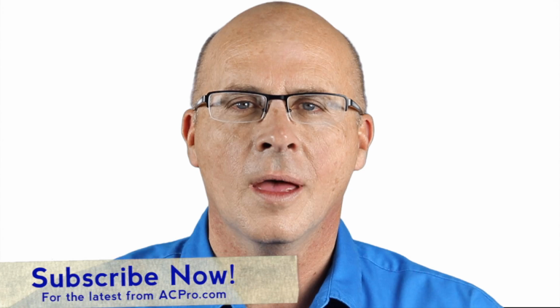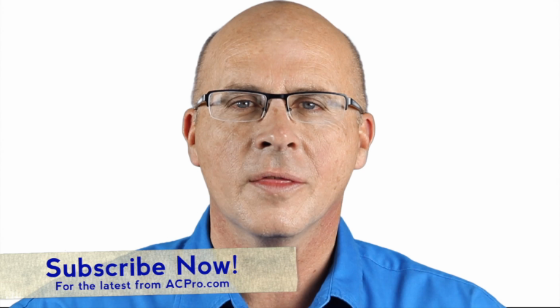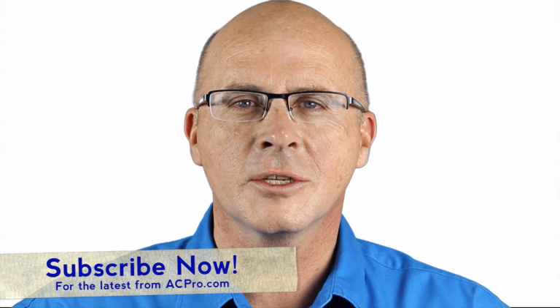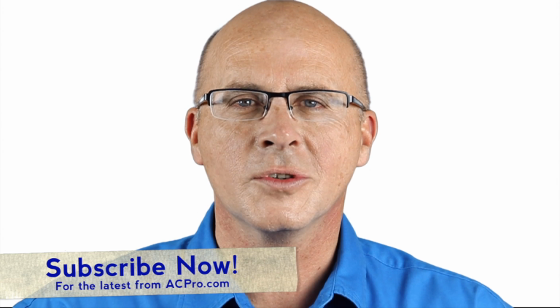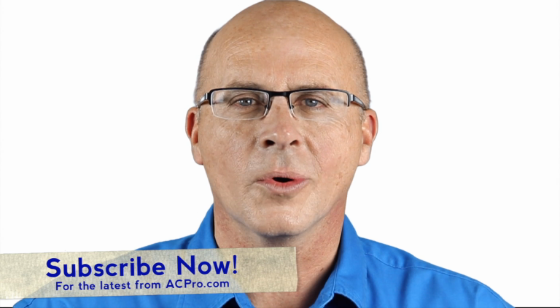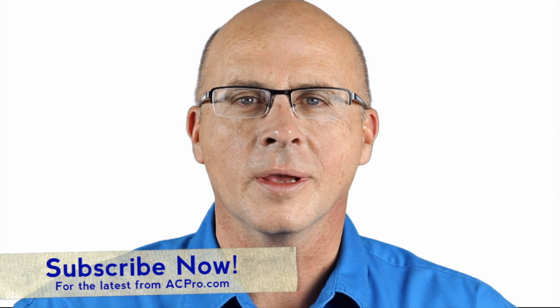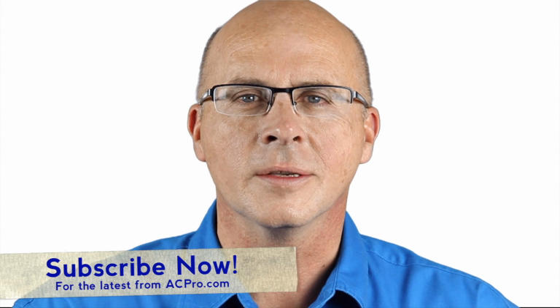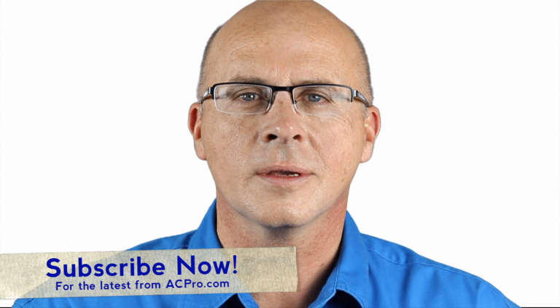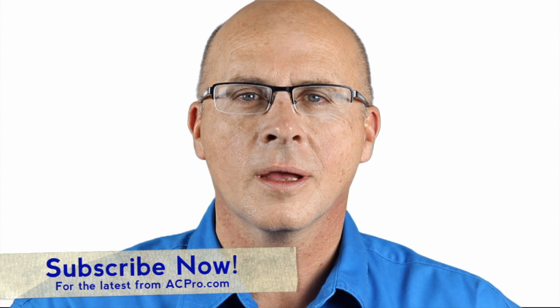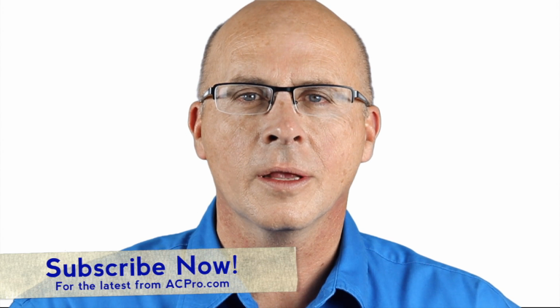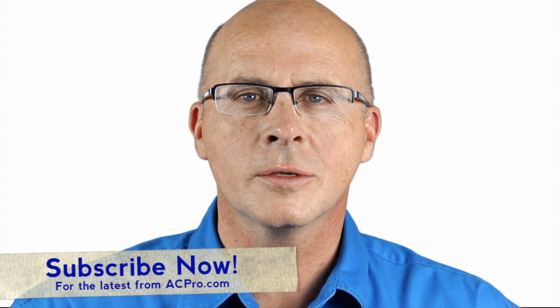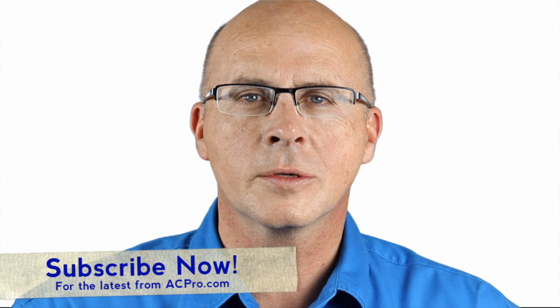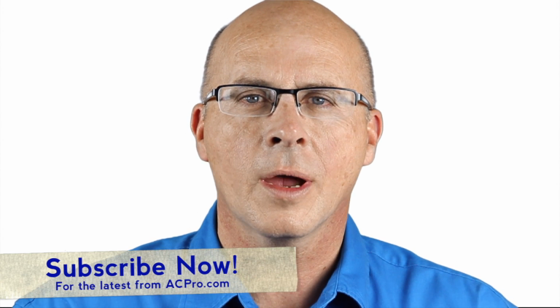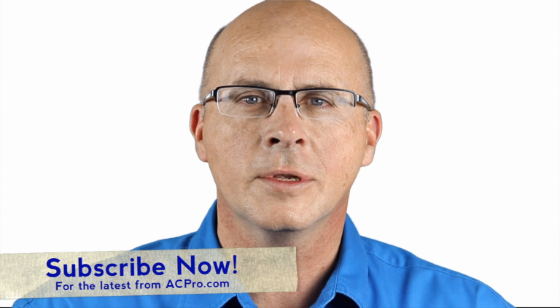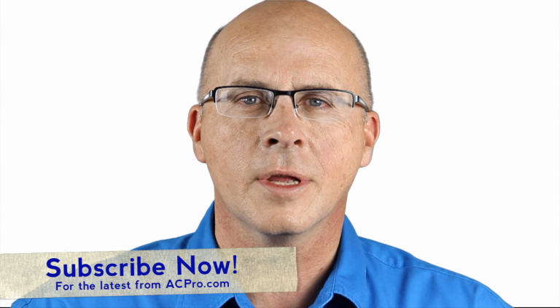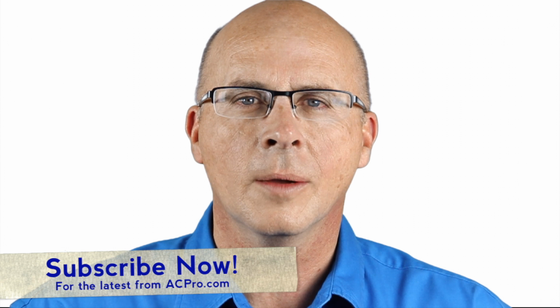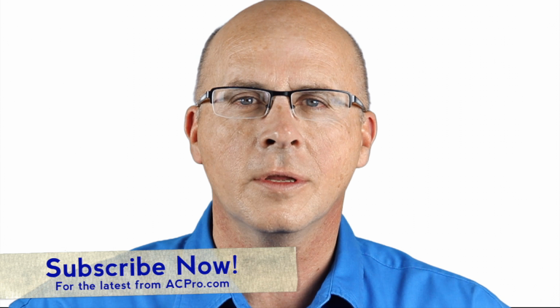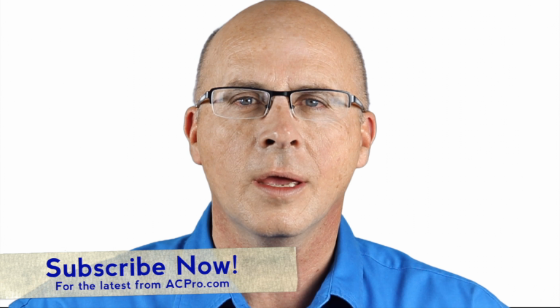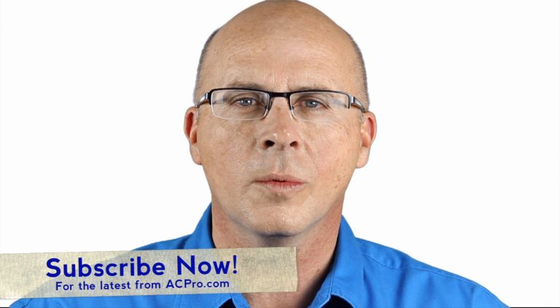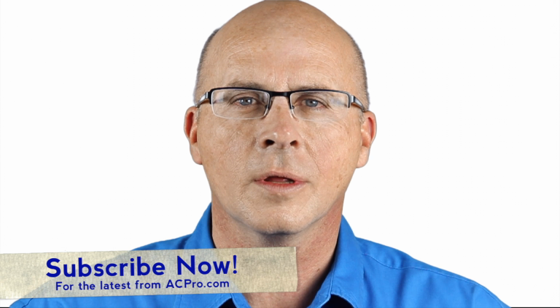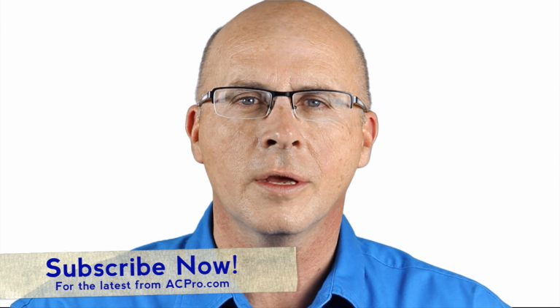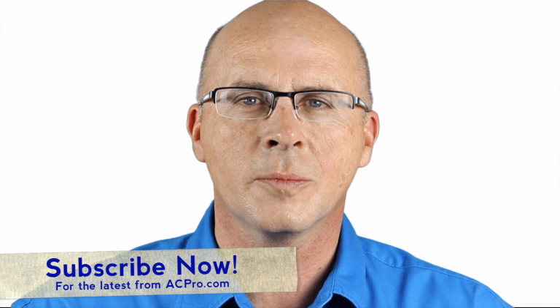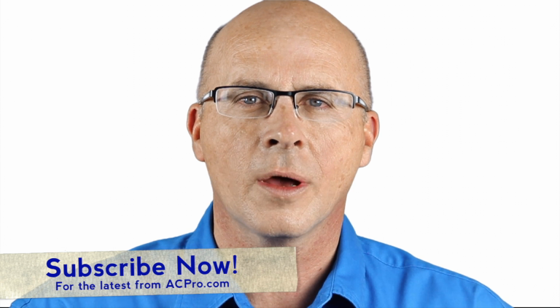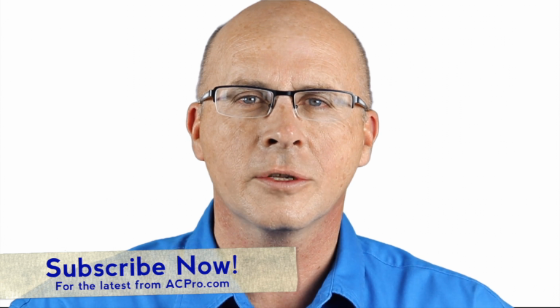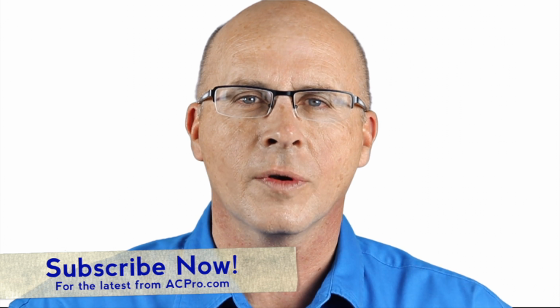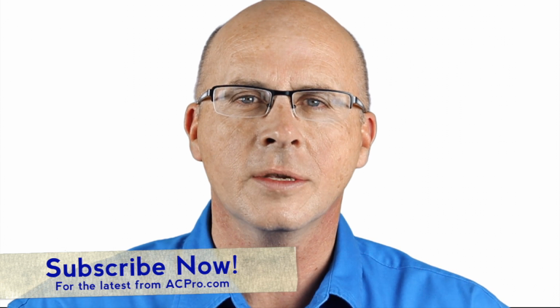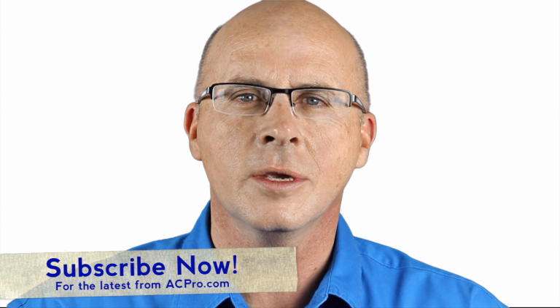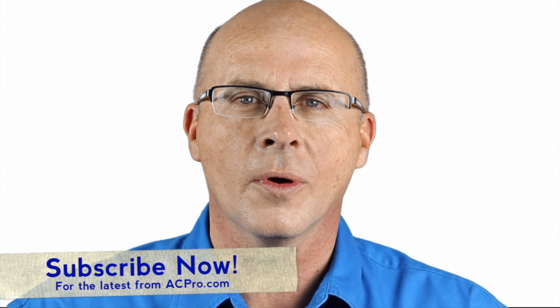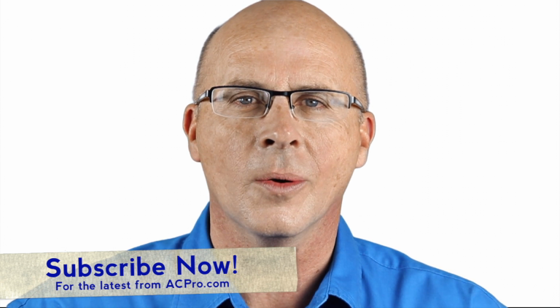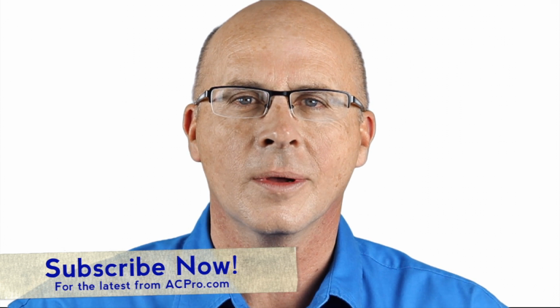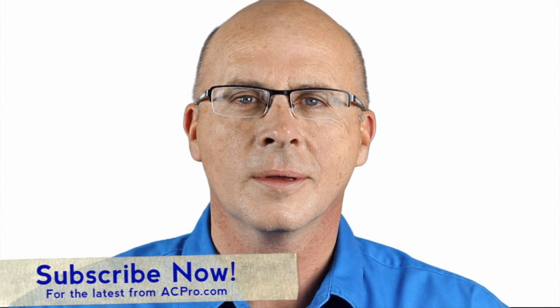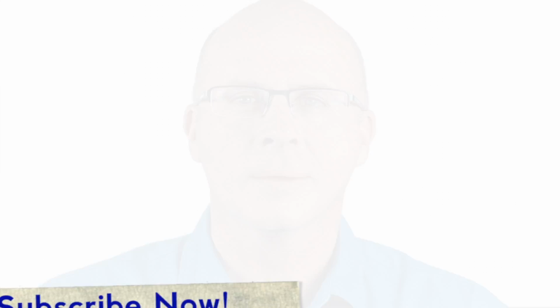Thanks for joining us. Click subscribe to stay up to date with the latest products from ACPro.